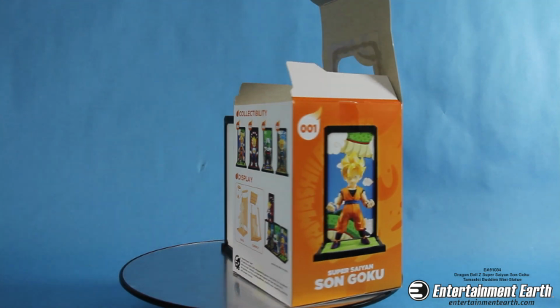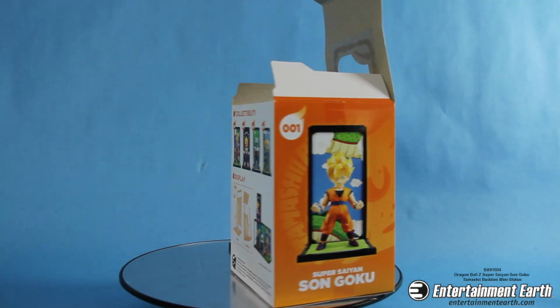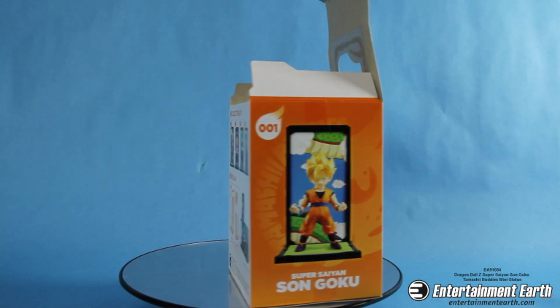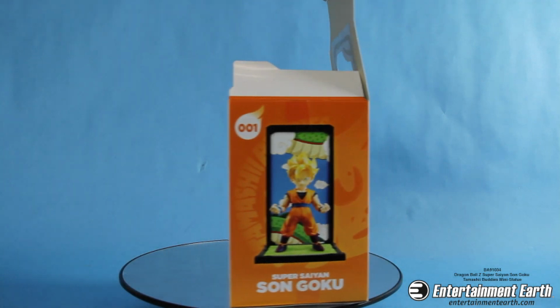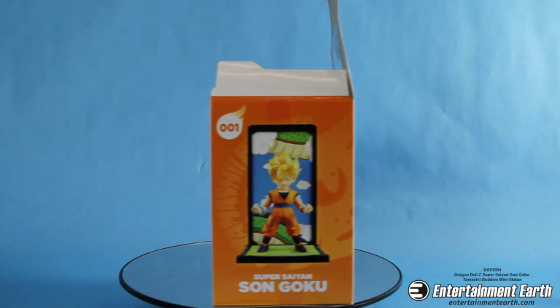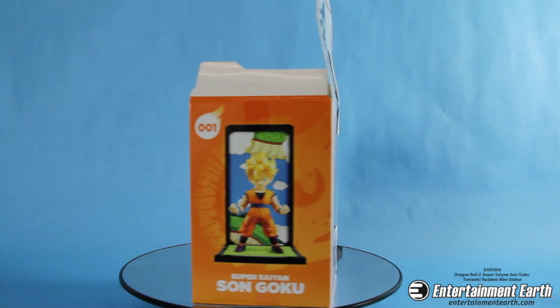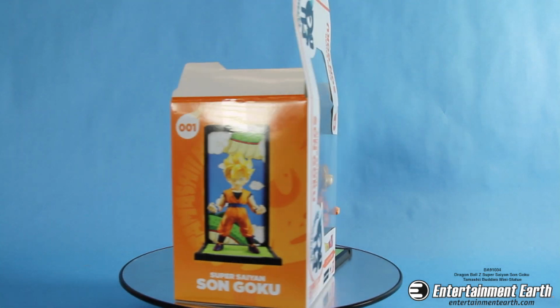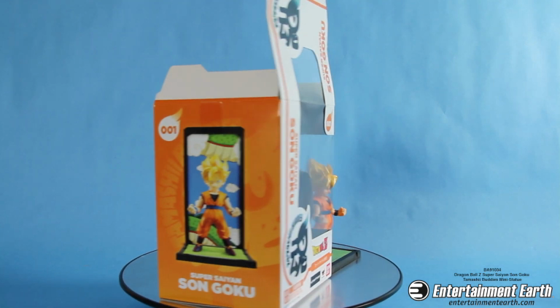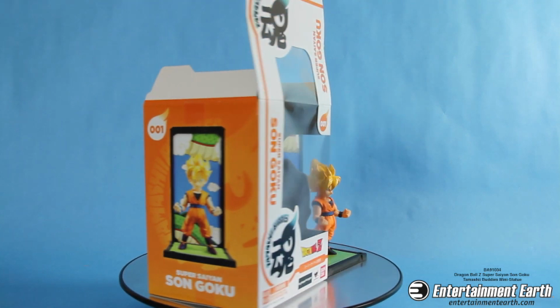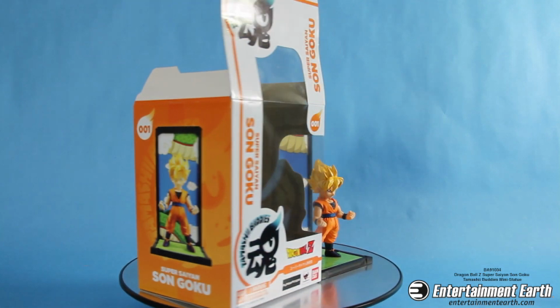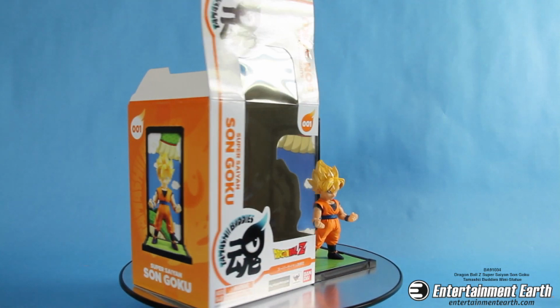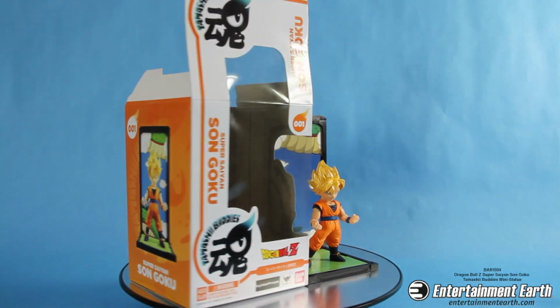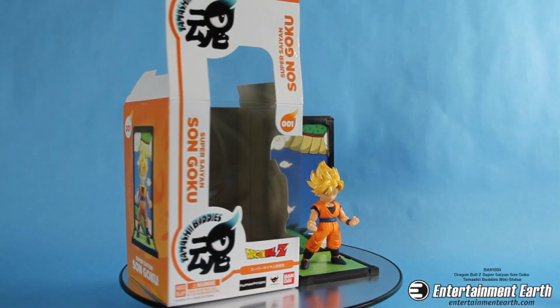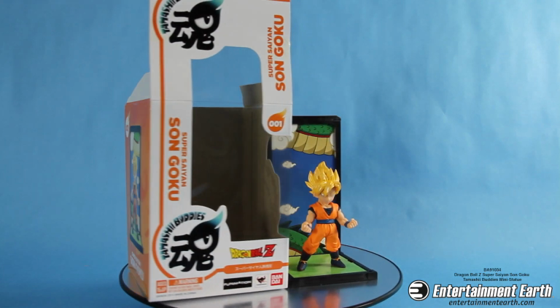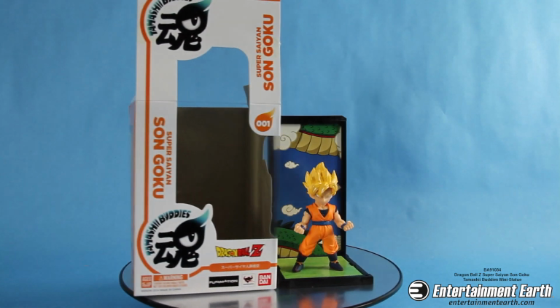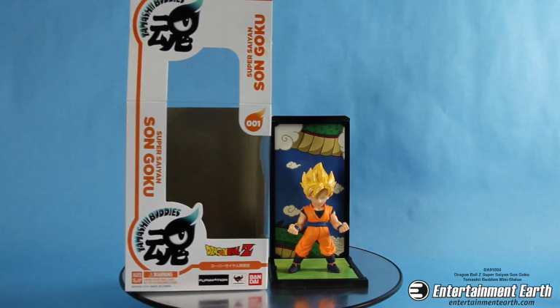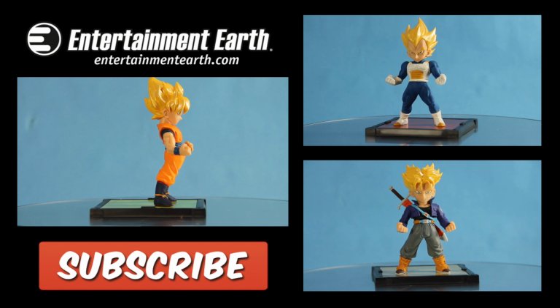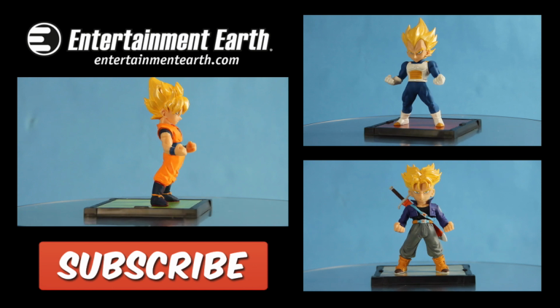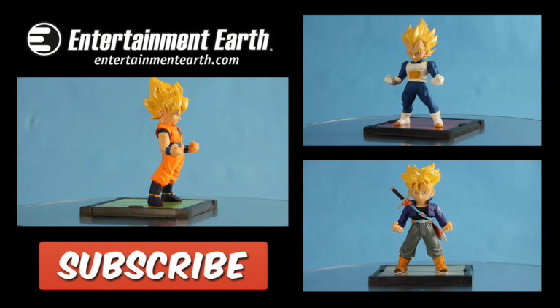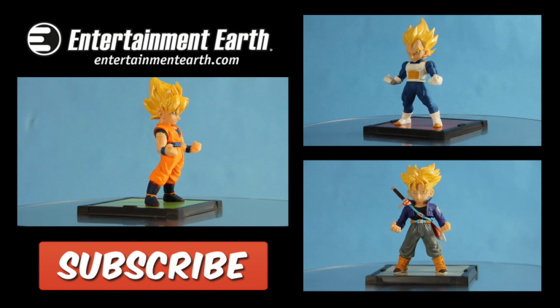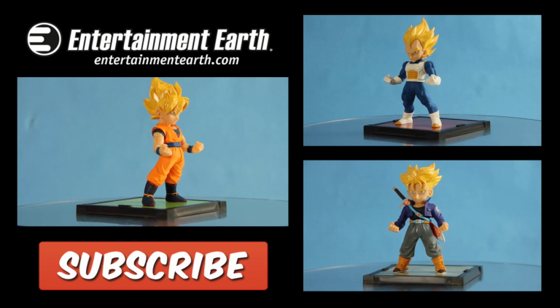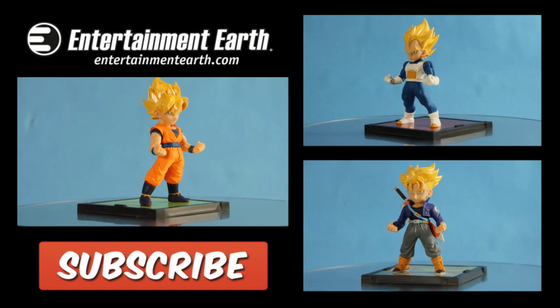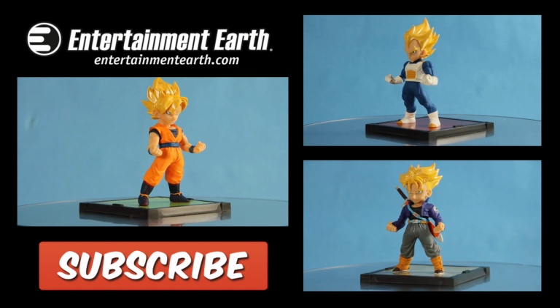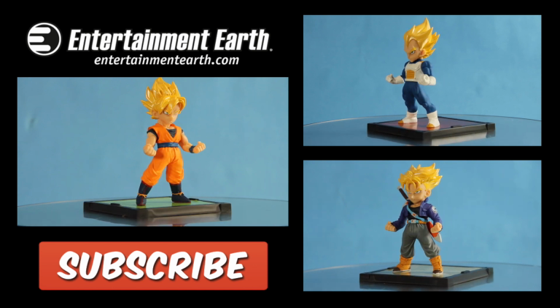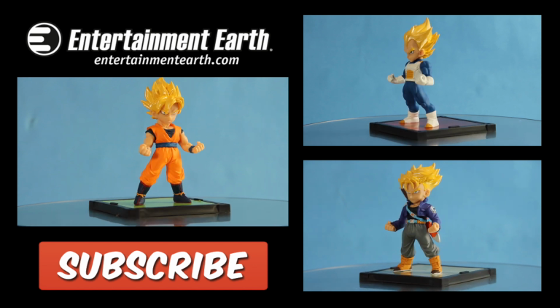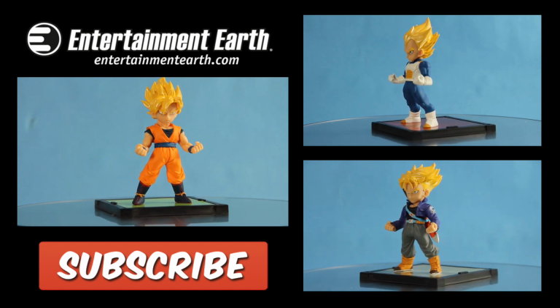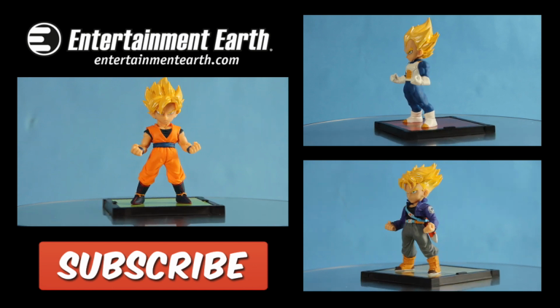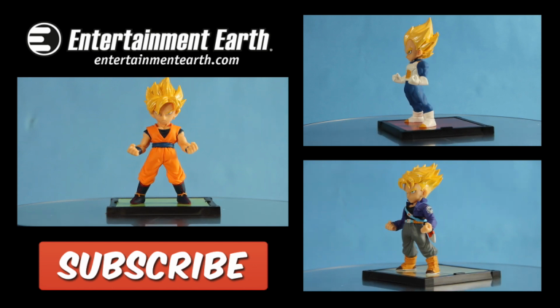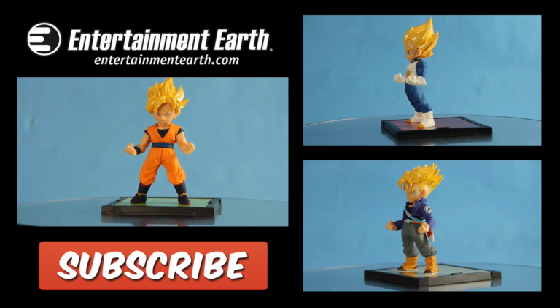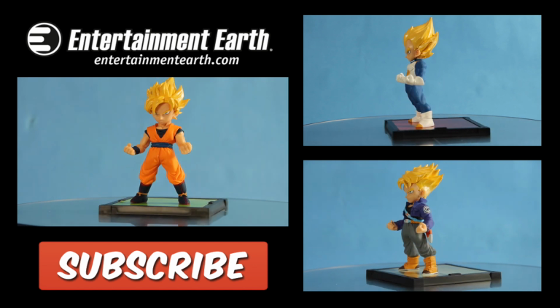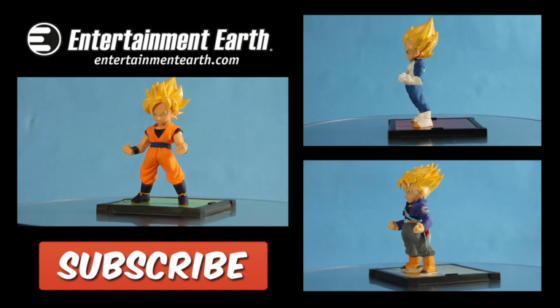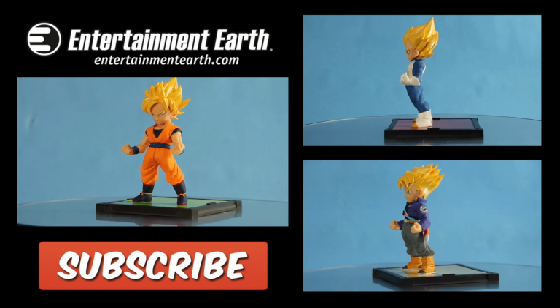You can get those figures and Goku now at entertainmentearth.com. Thank you all for watching and subscribe for more.